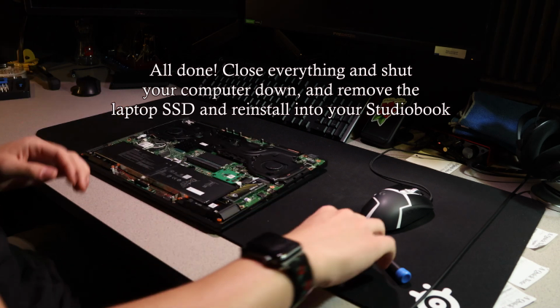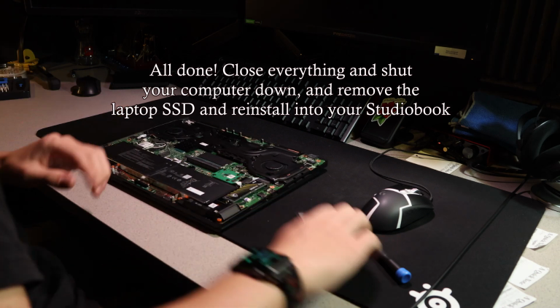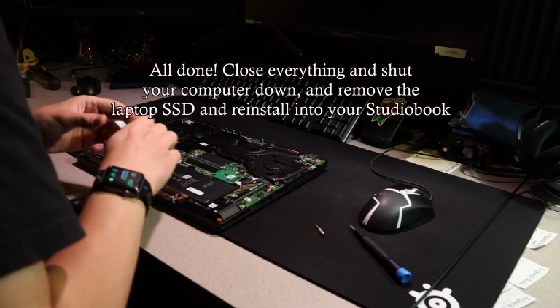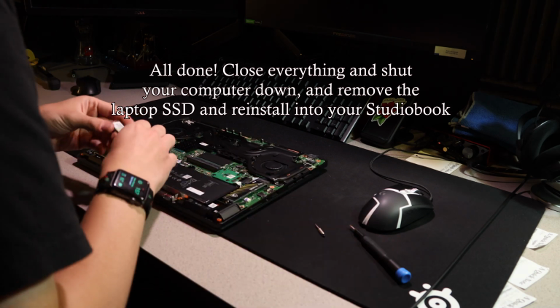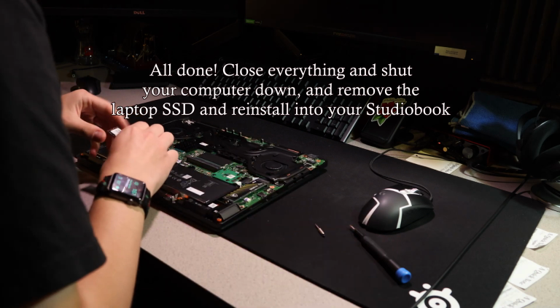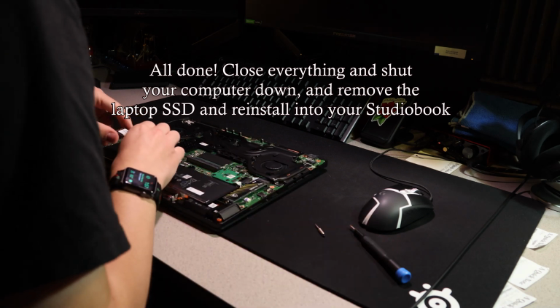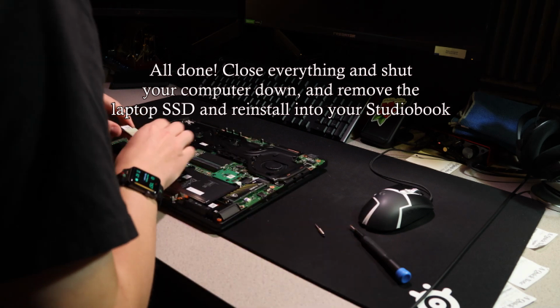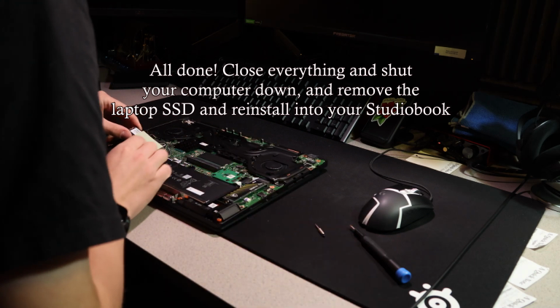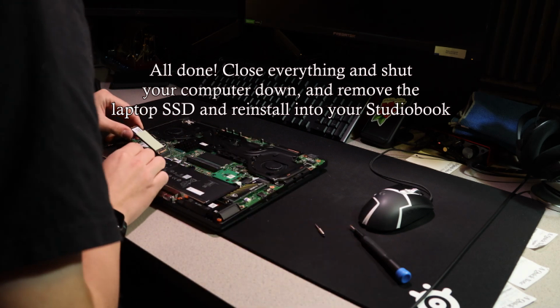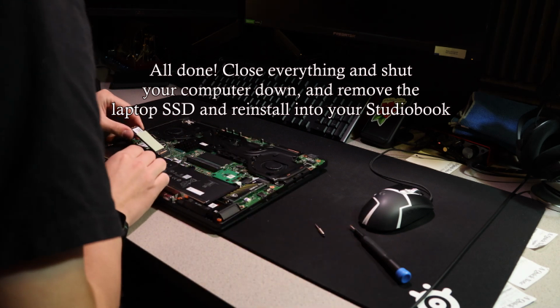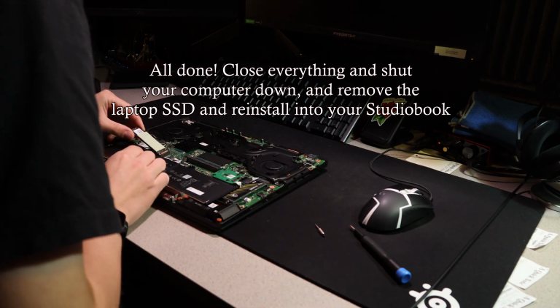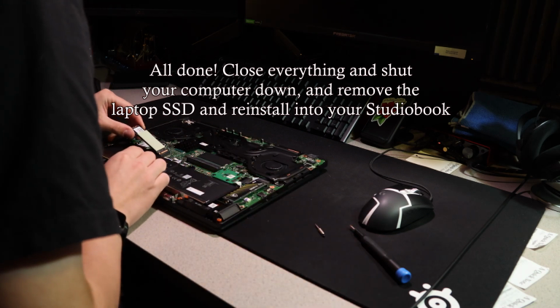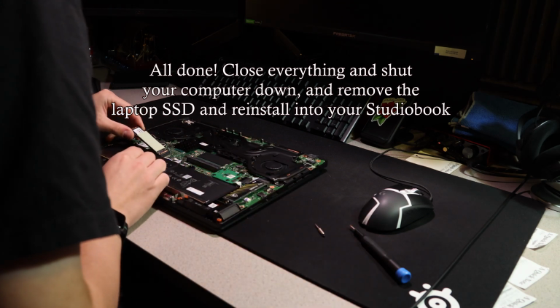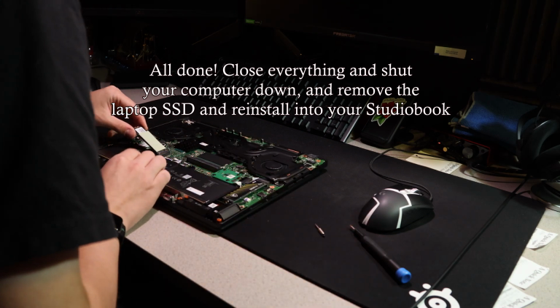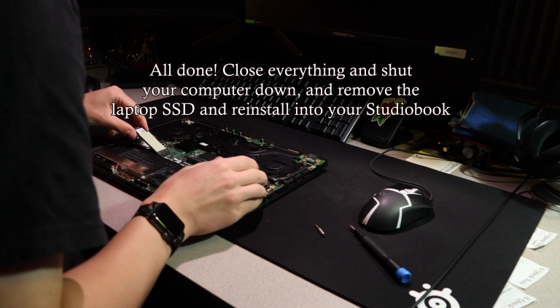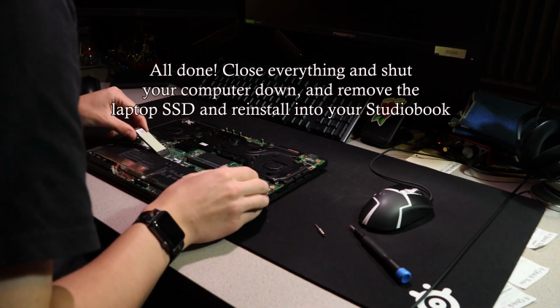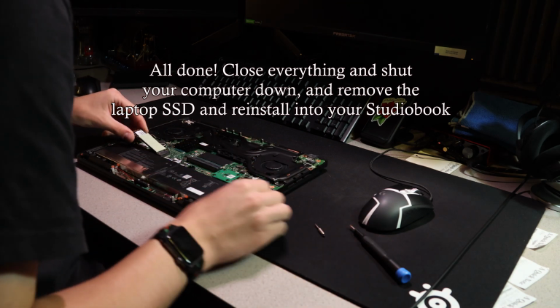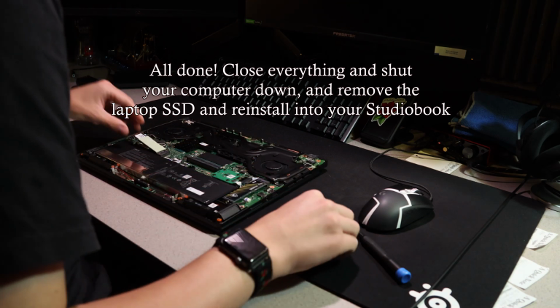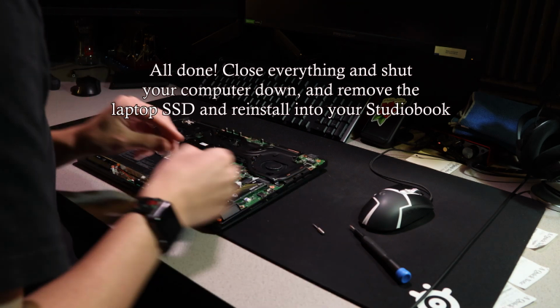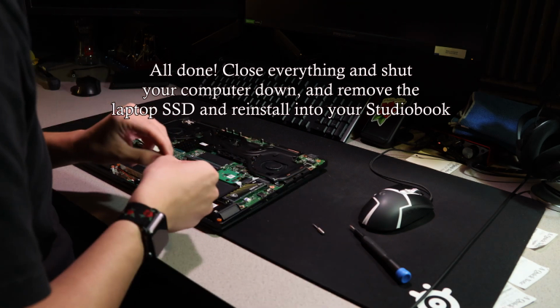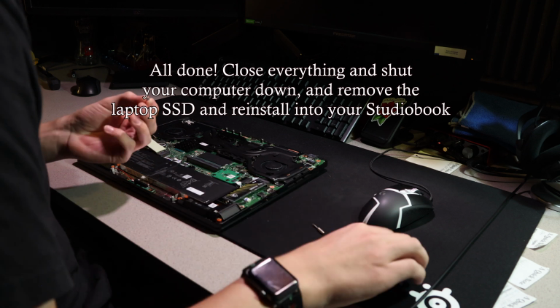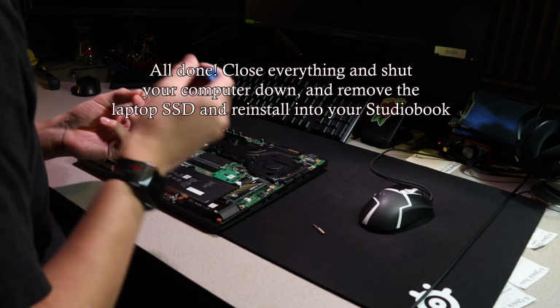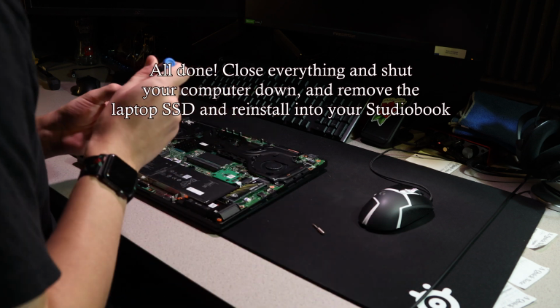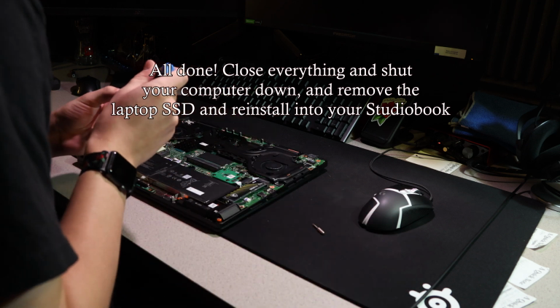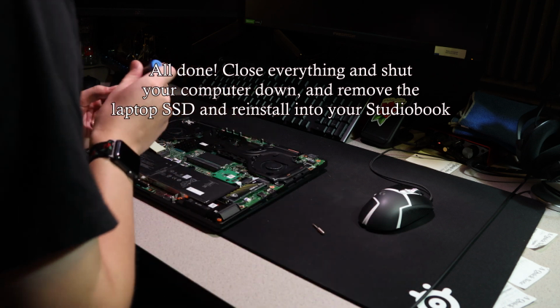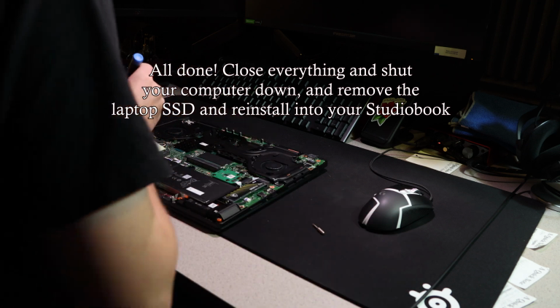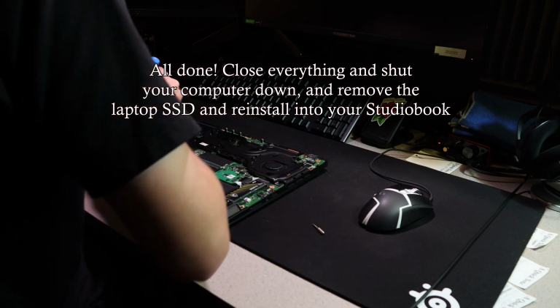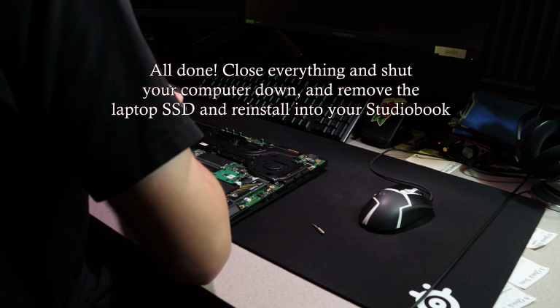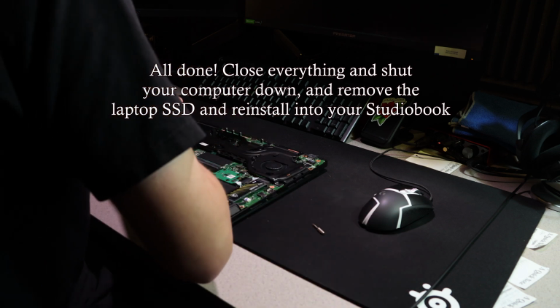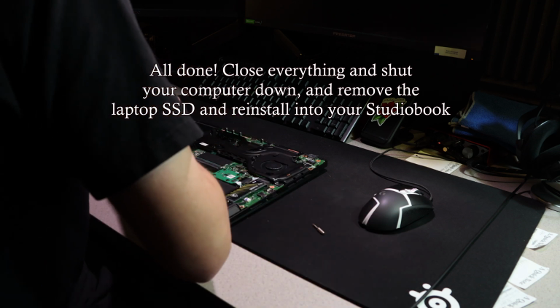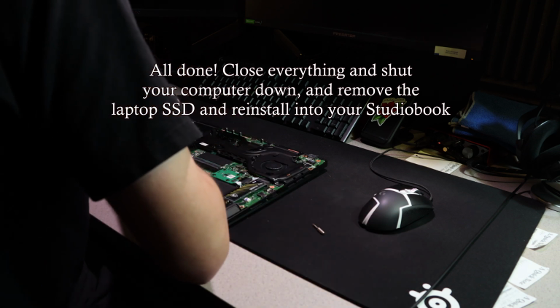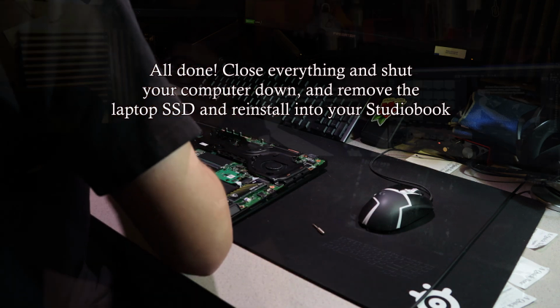Now we're all done with the second computer. Always shut your computer down before you move anything, then reinstall your laptop SSD.